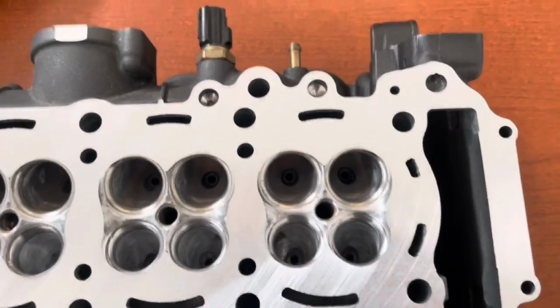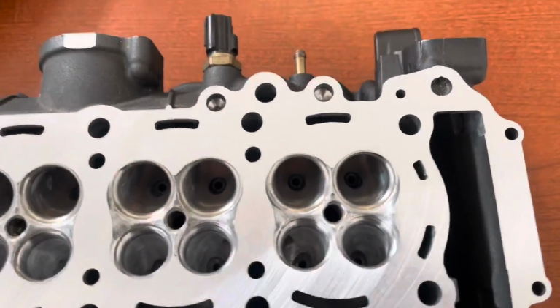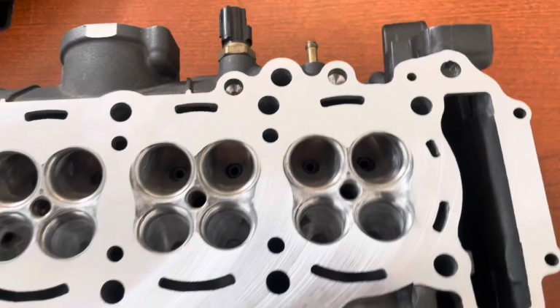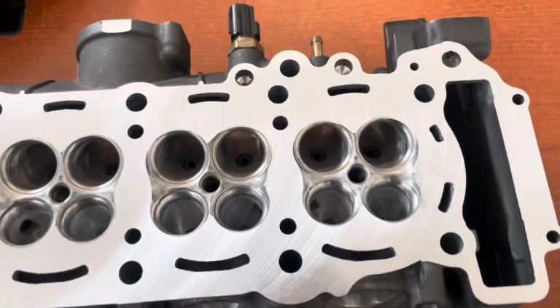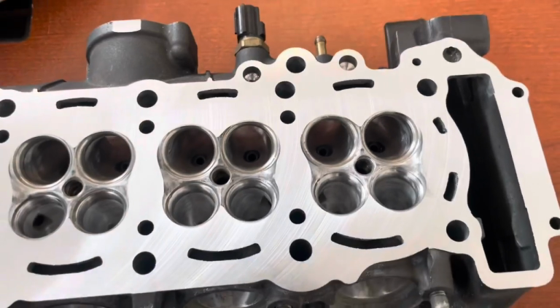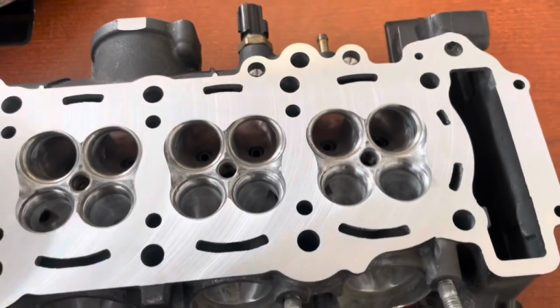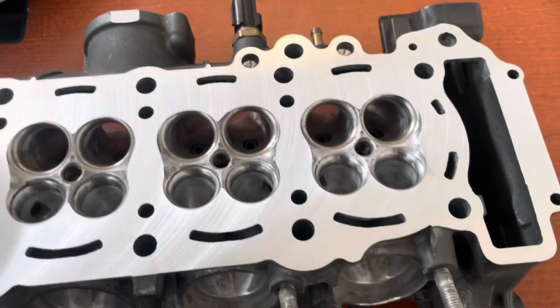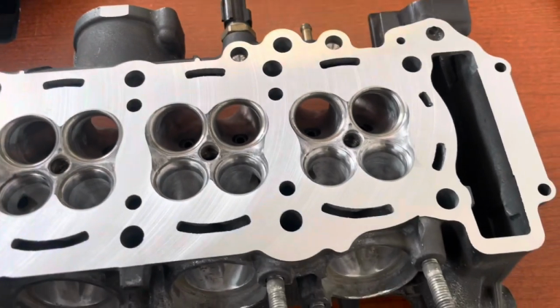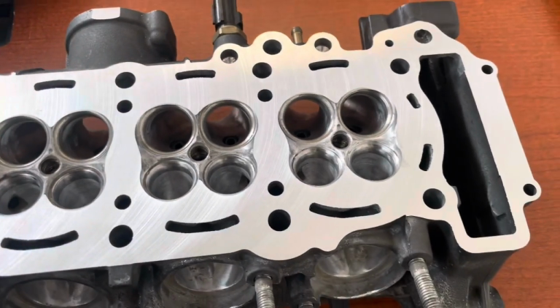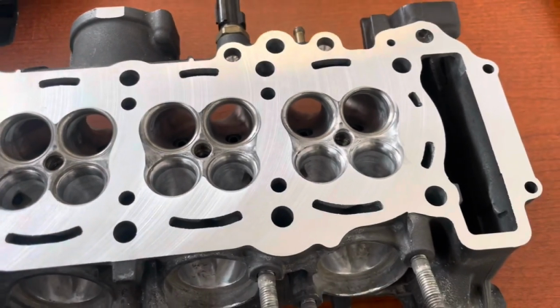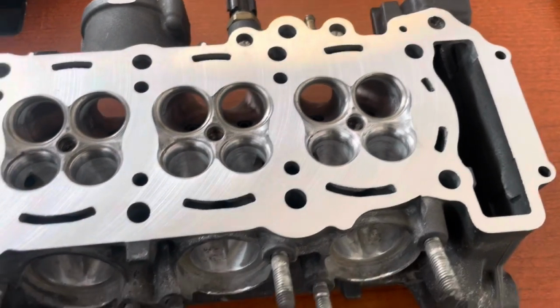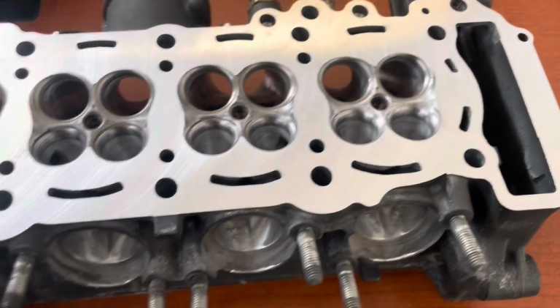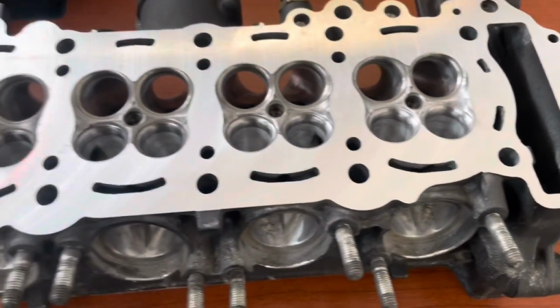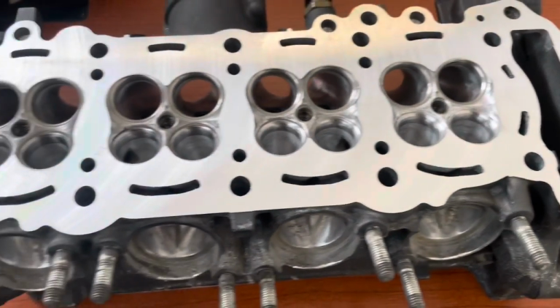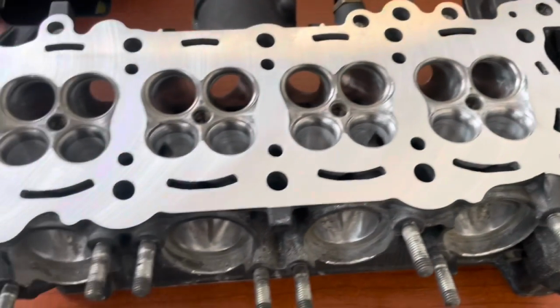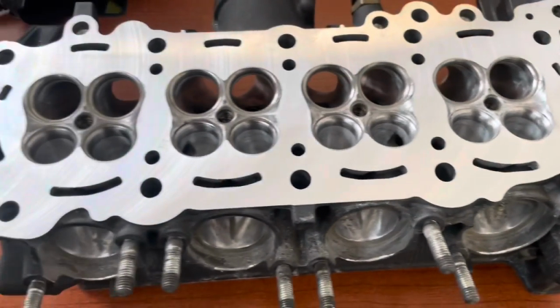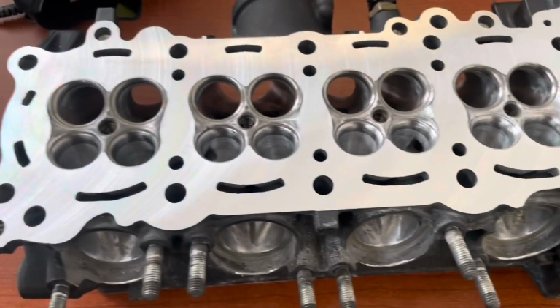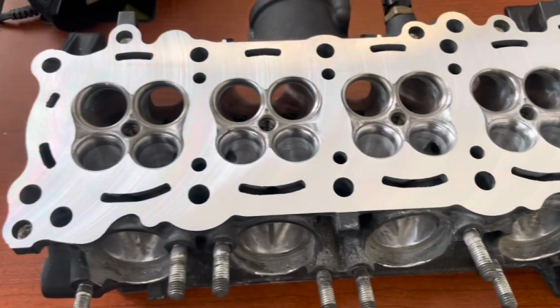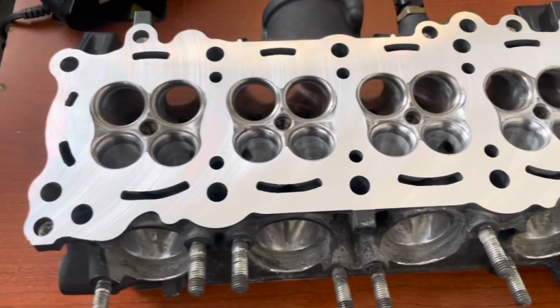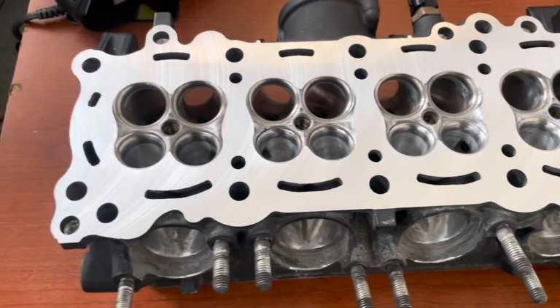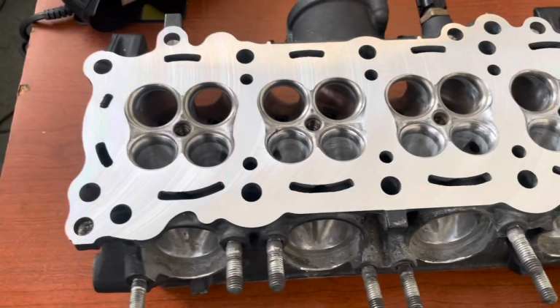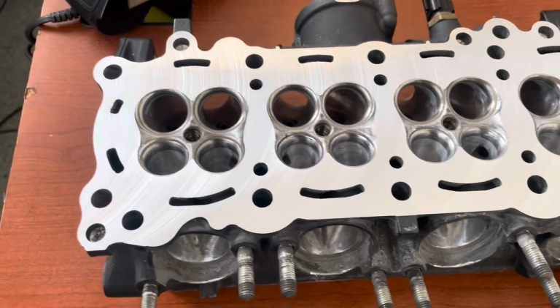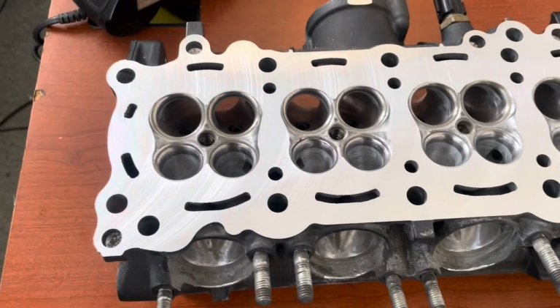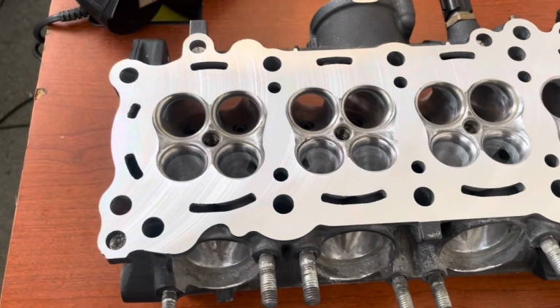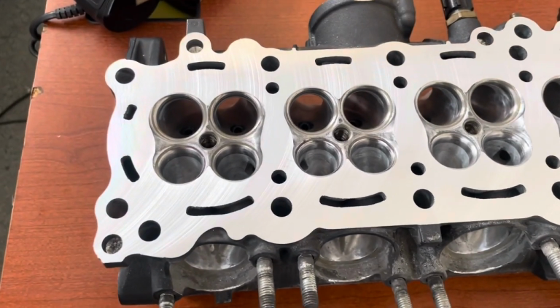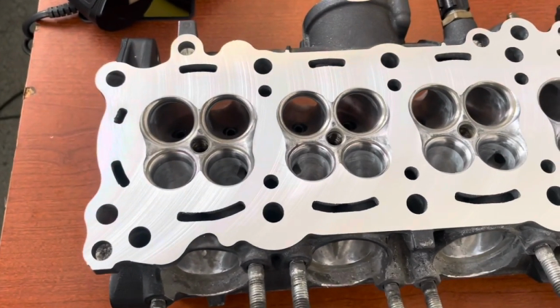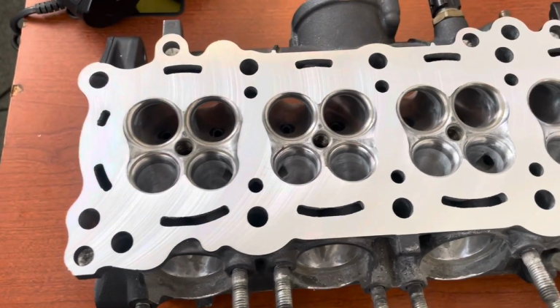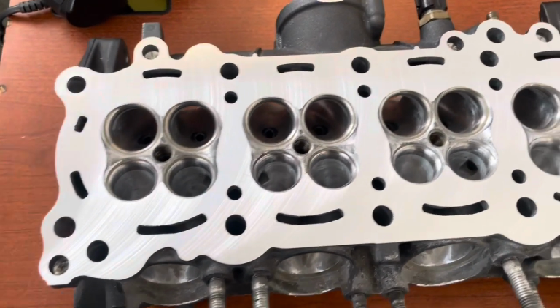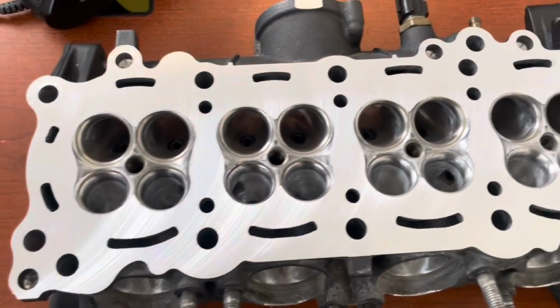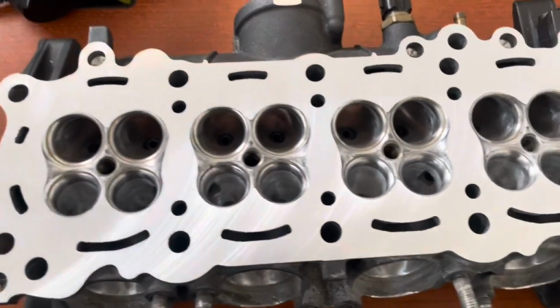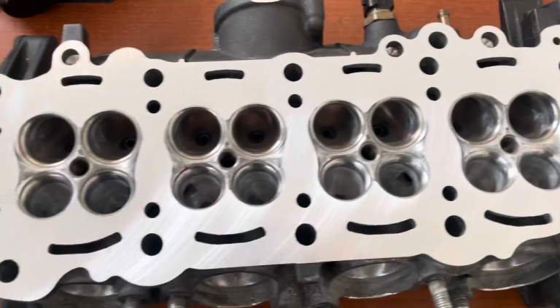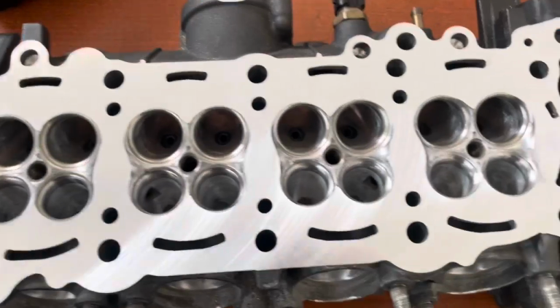There's going to be one high, high-compression R6. Next up: ceramic coating.